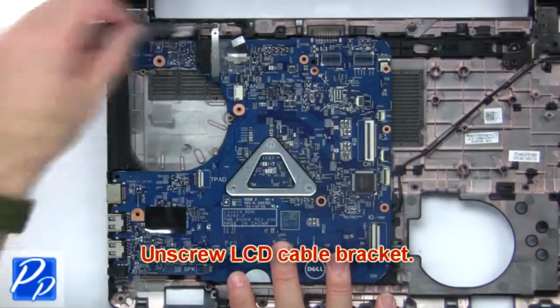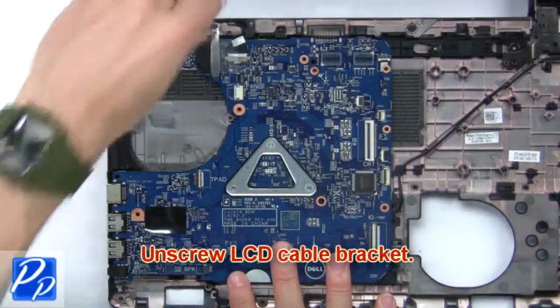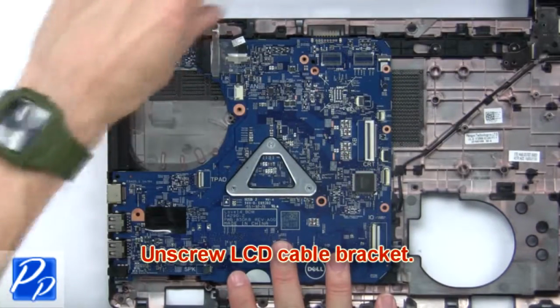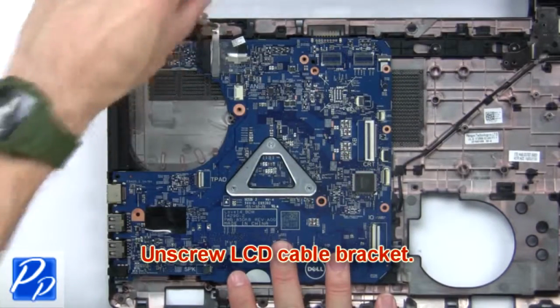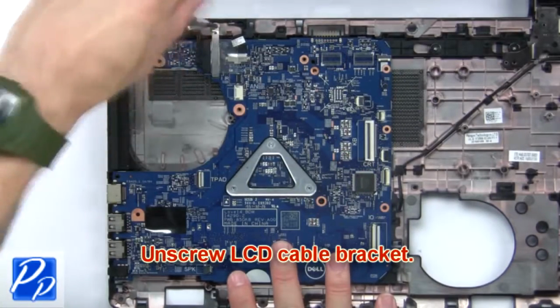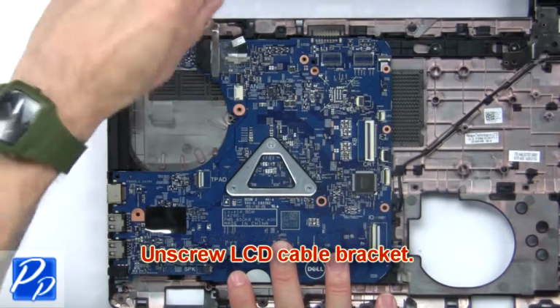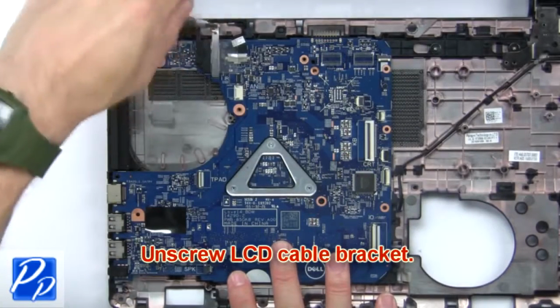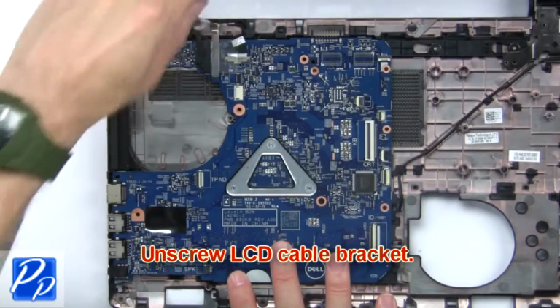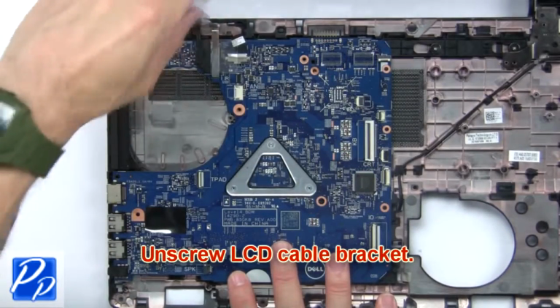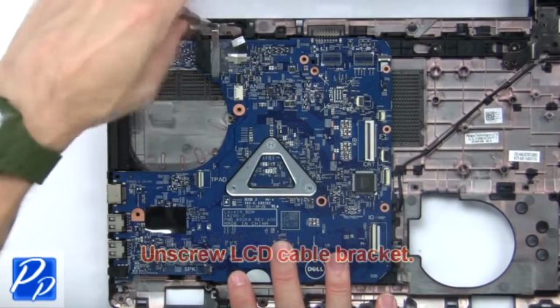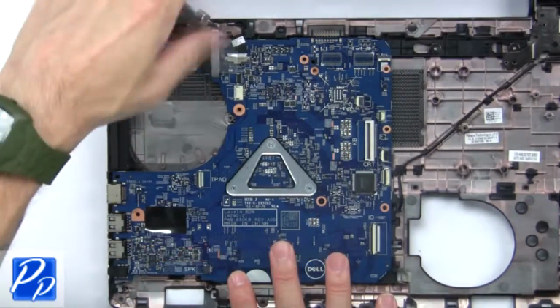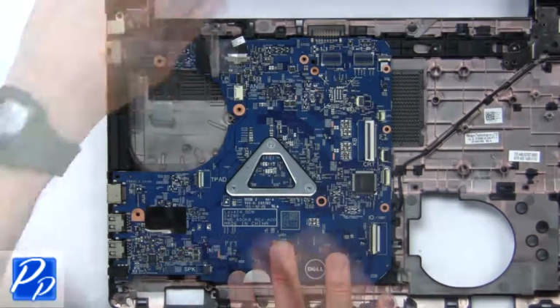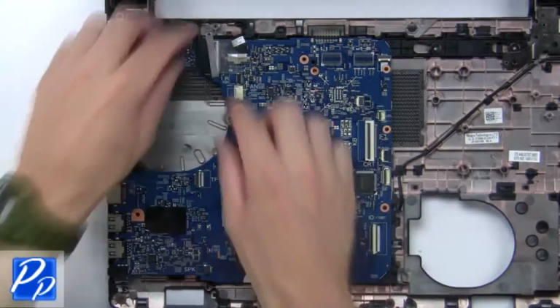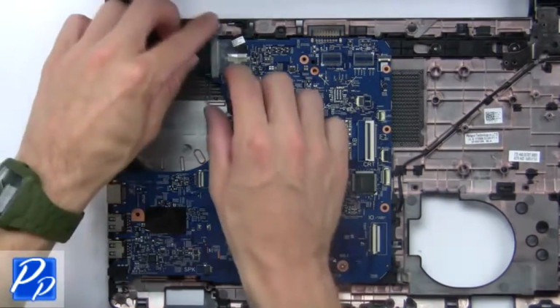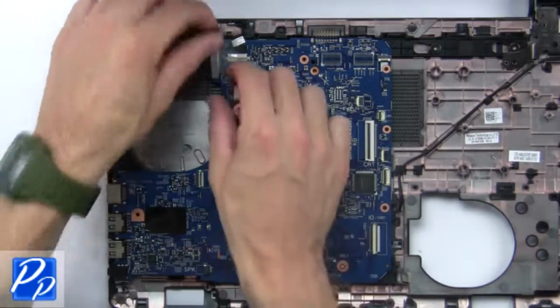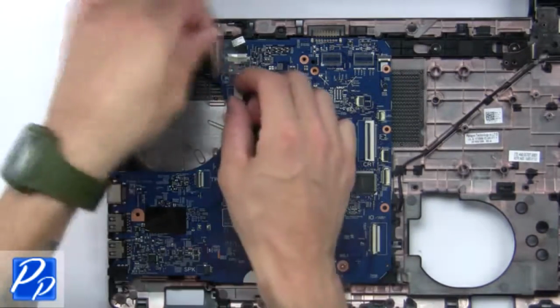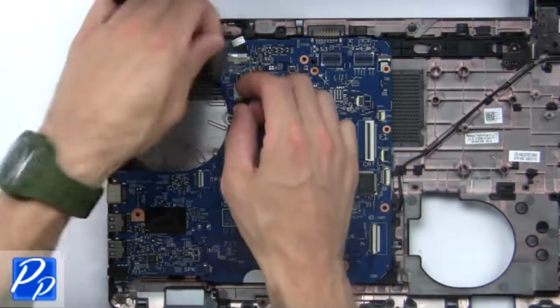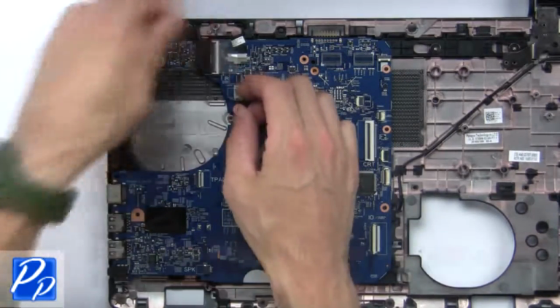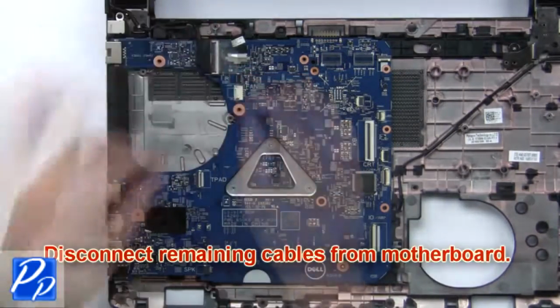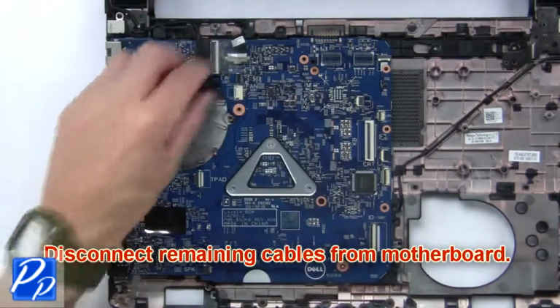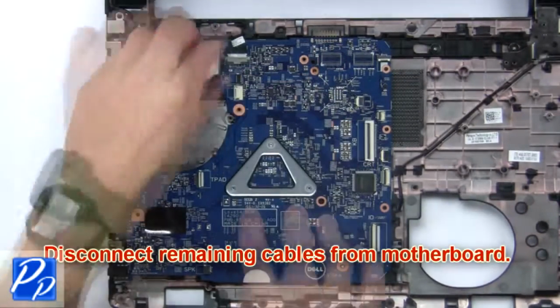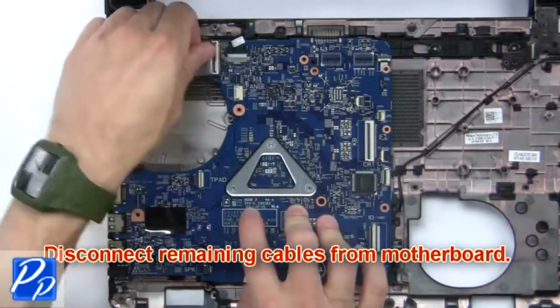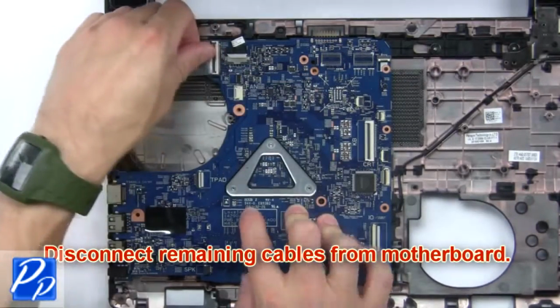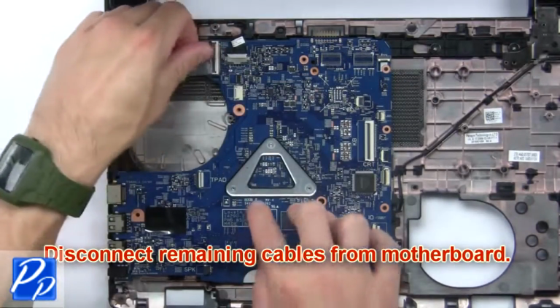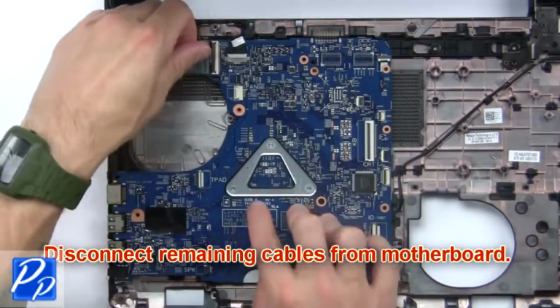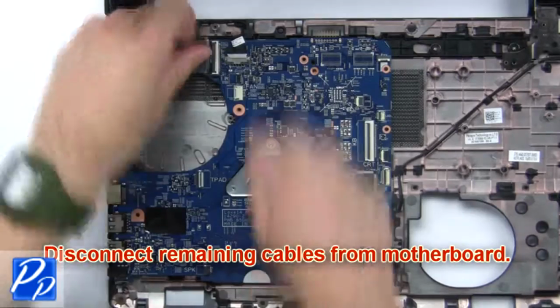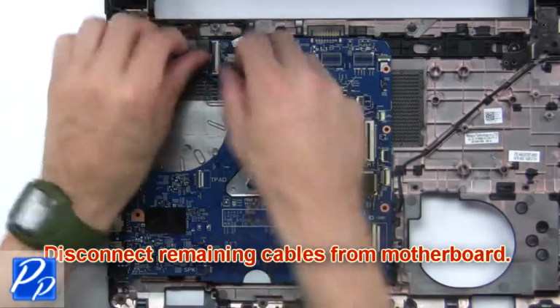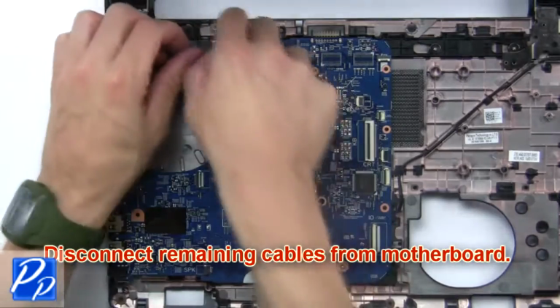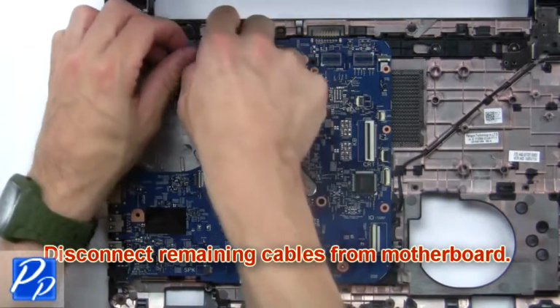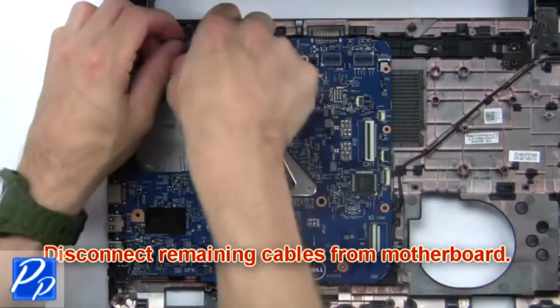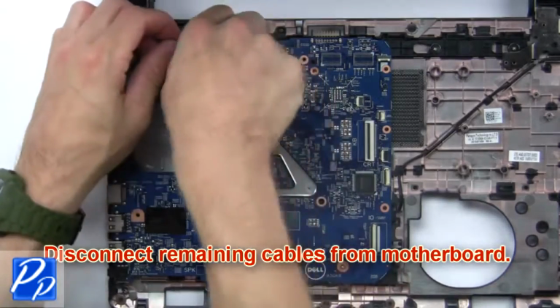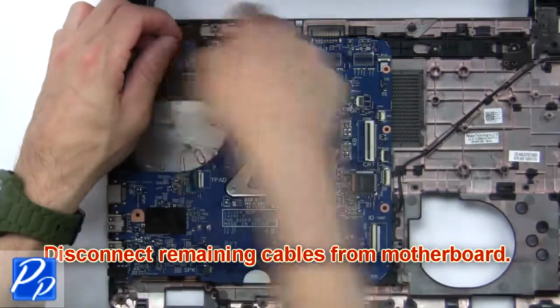Now use a thin object to pry apart and separate the palm rest from the base. Next, unscrew the LCD cable bracket.